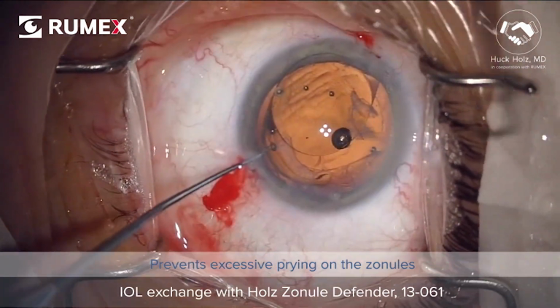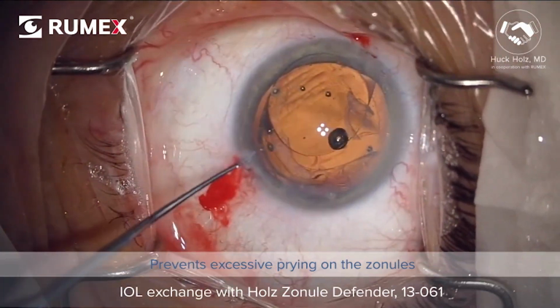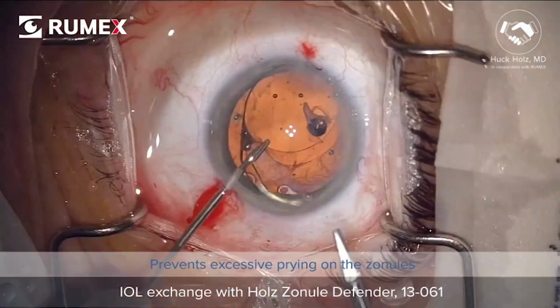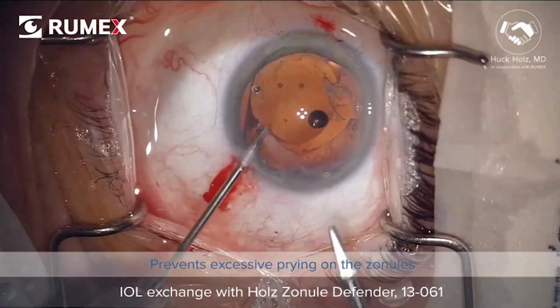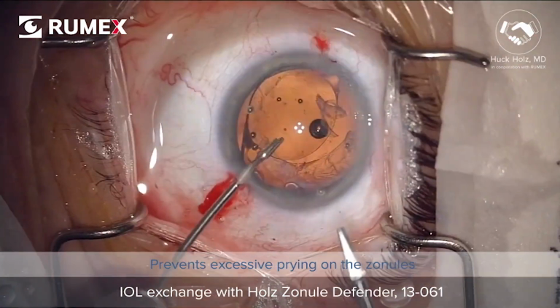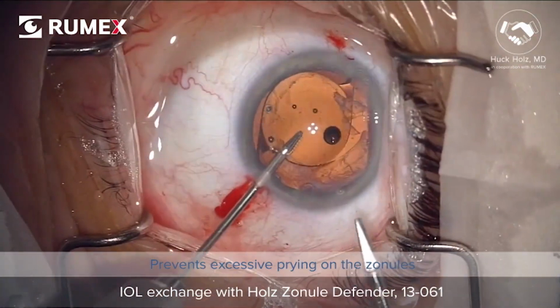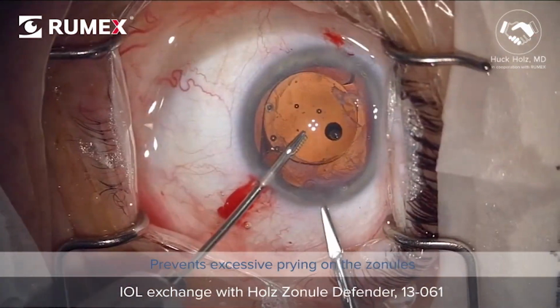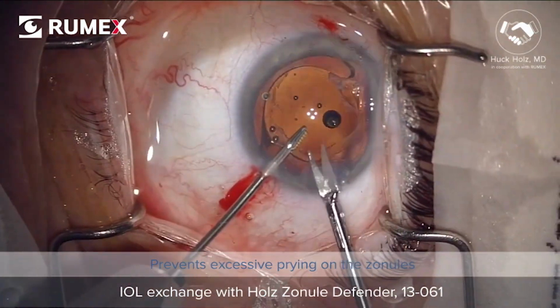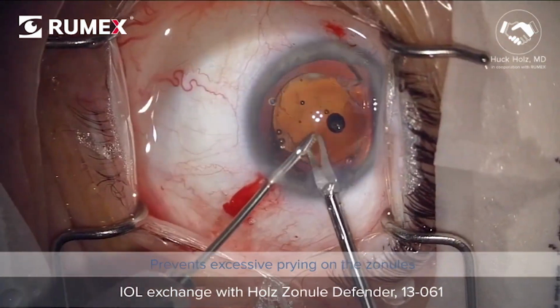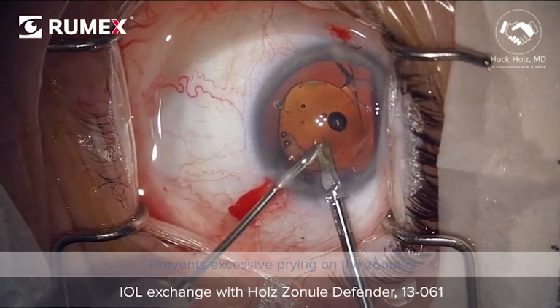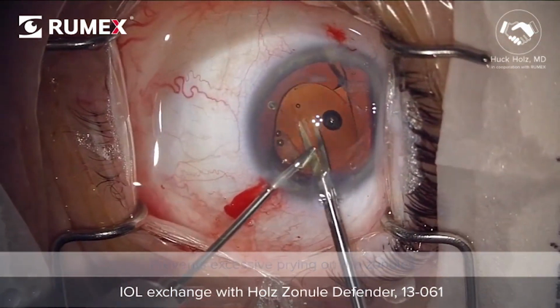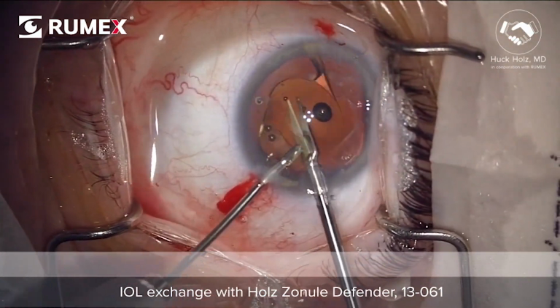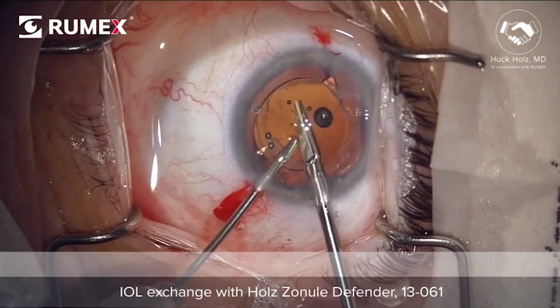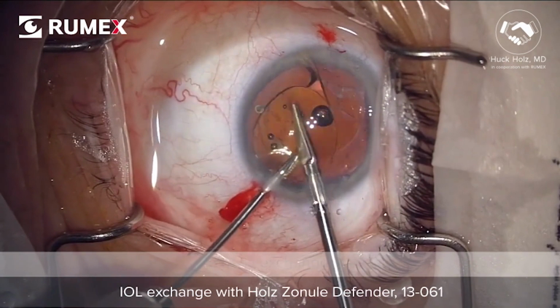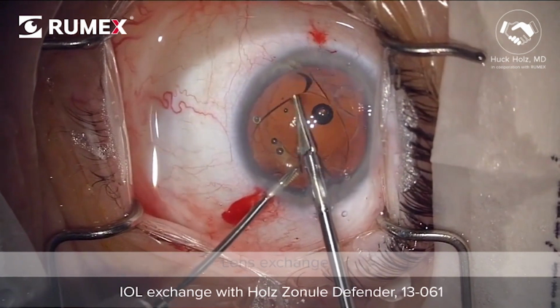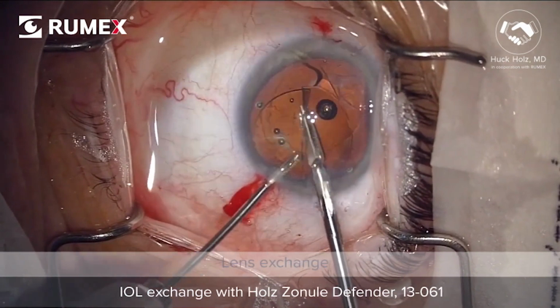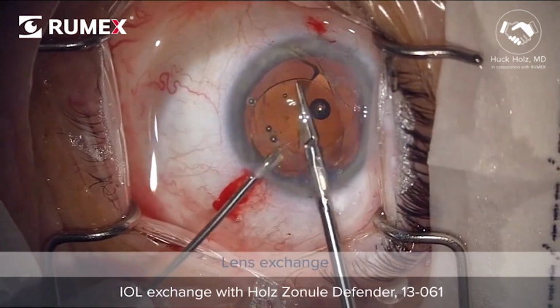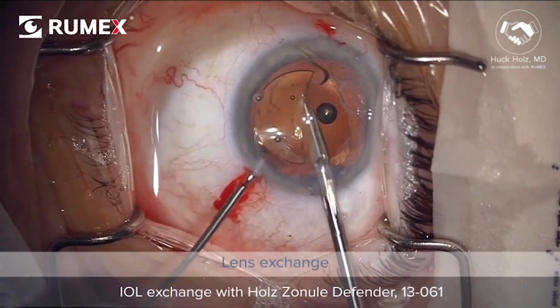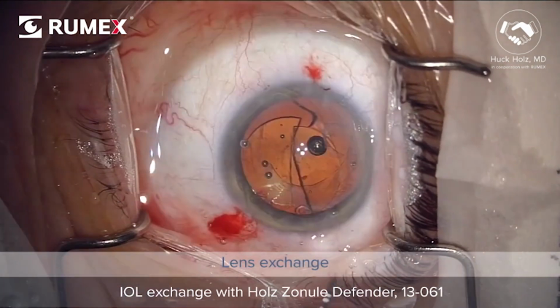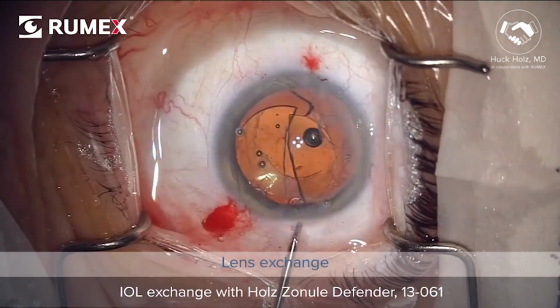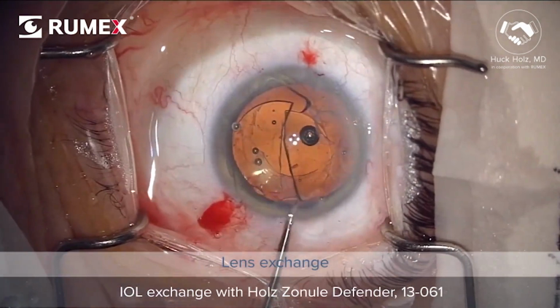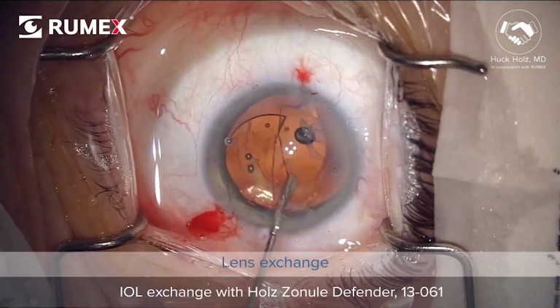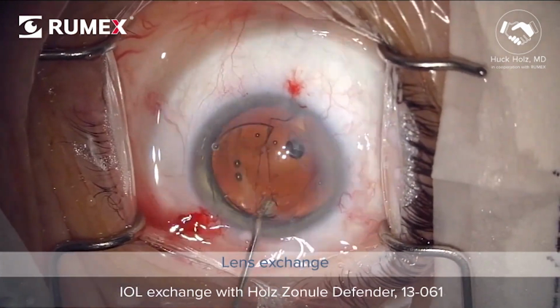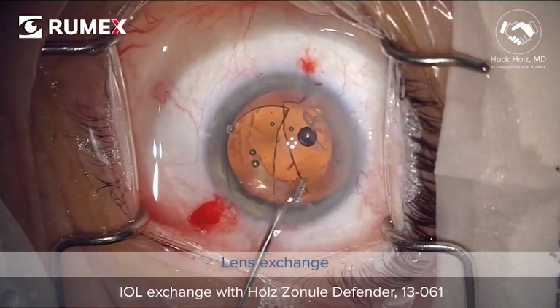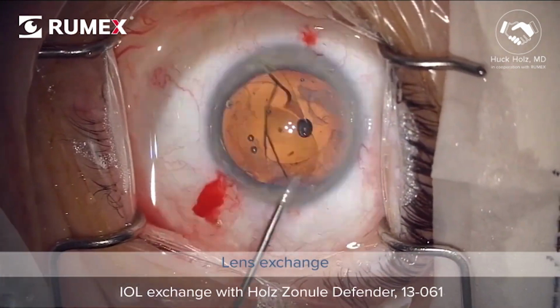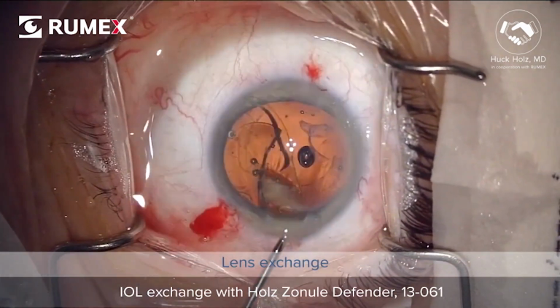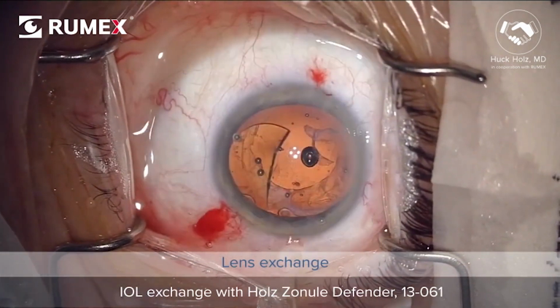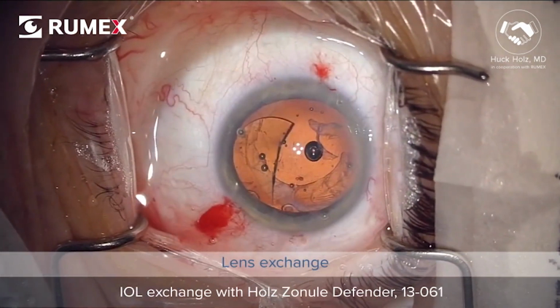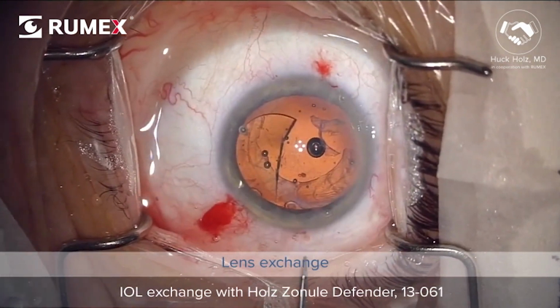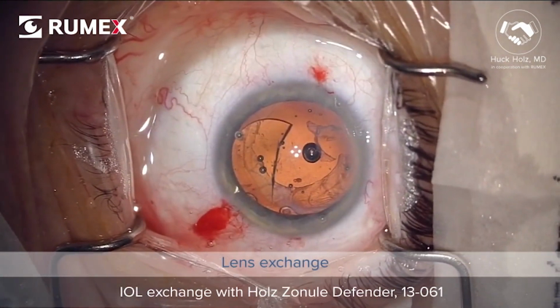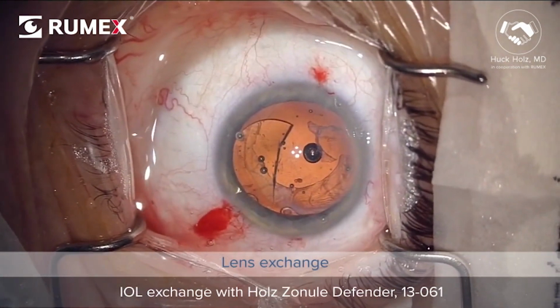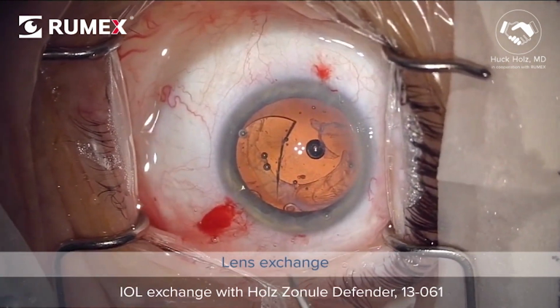The lens is then hemisected and removed, and finally the new lens is injected into the capsule bag.